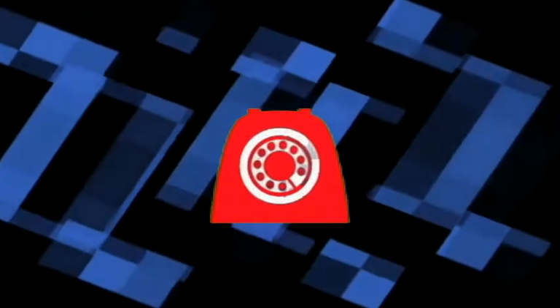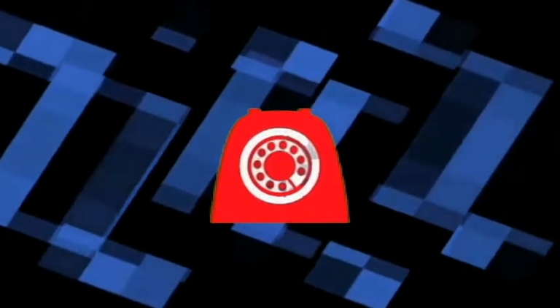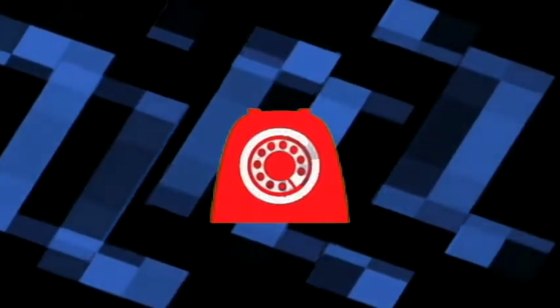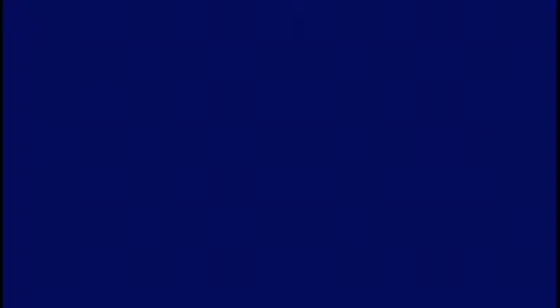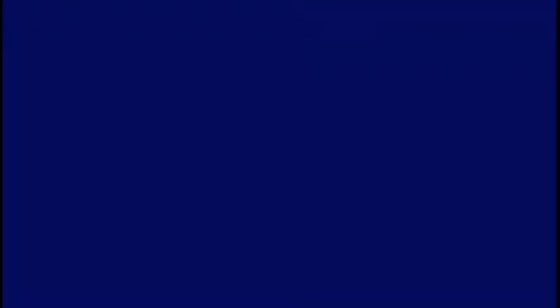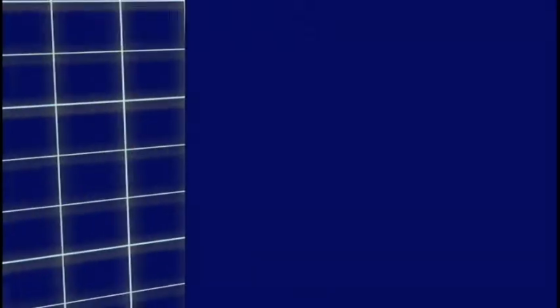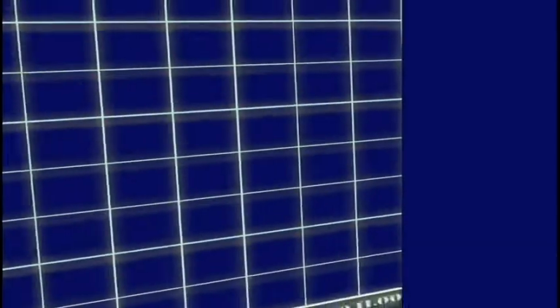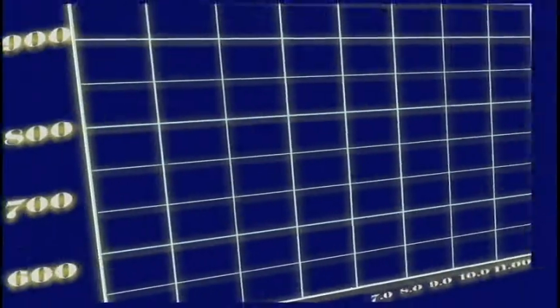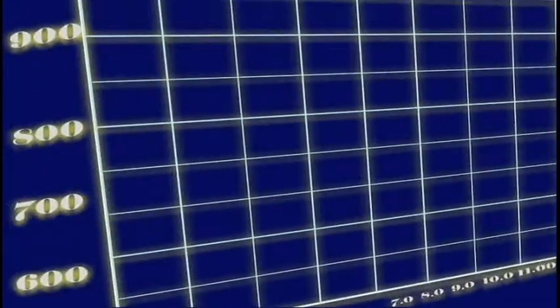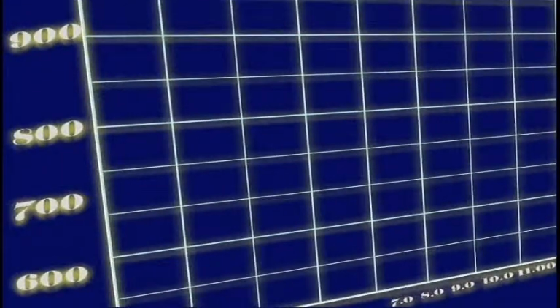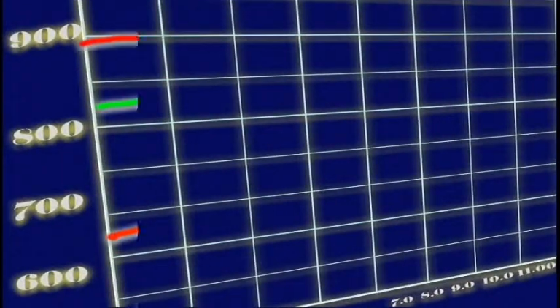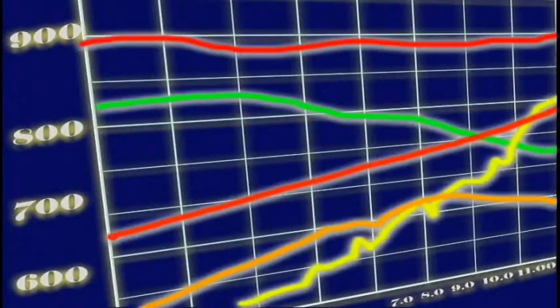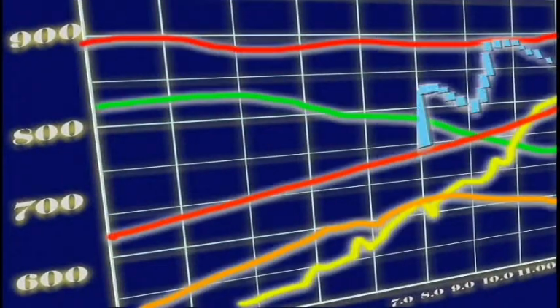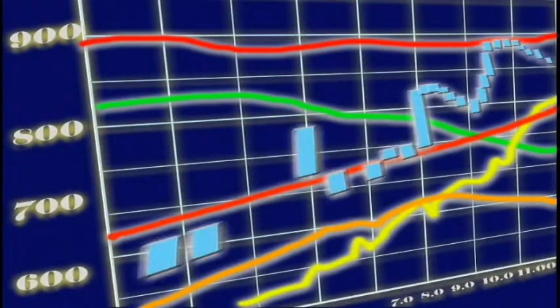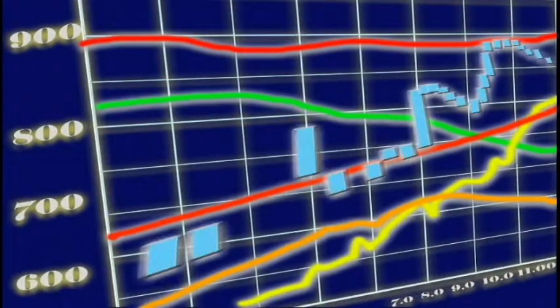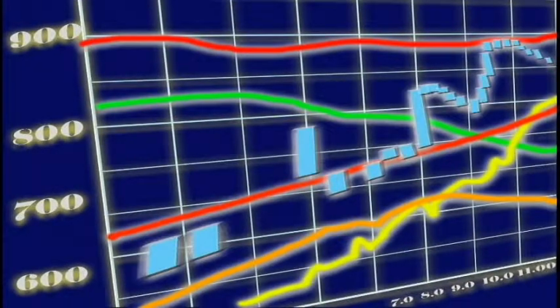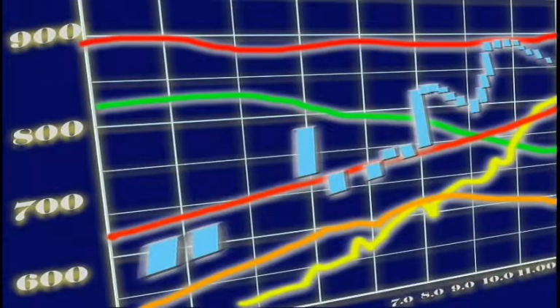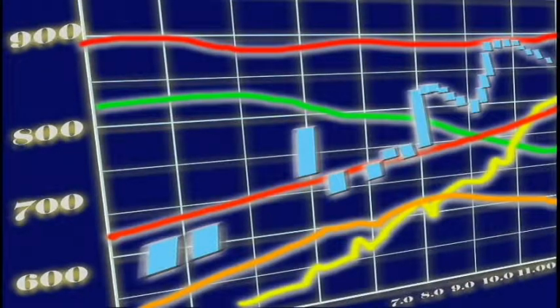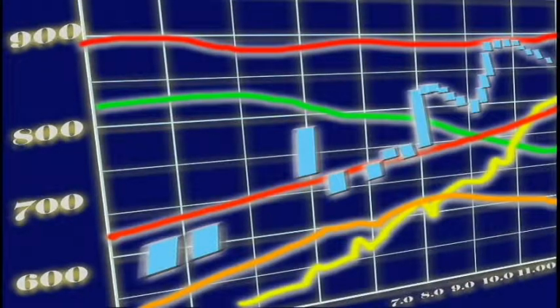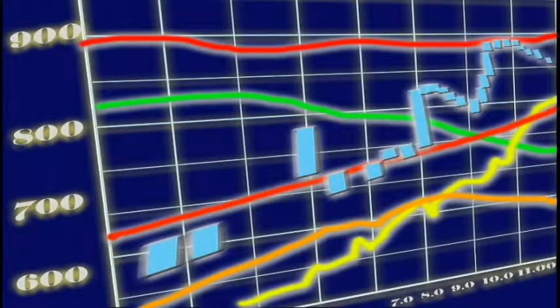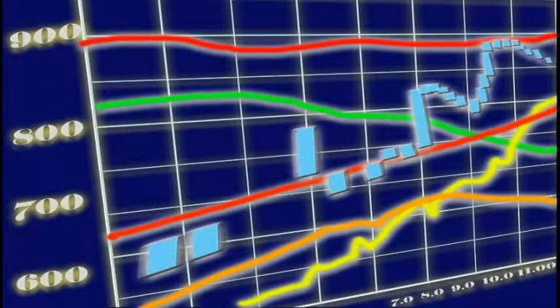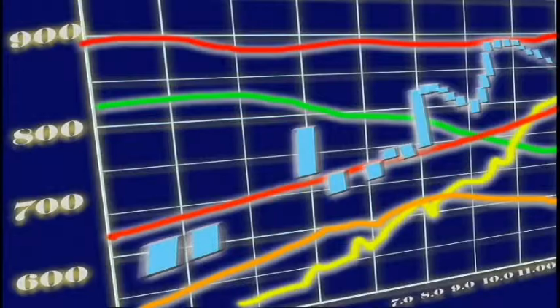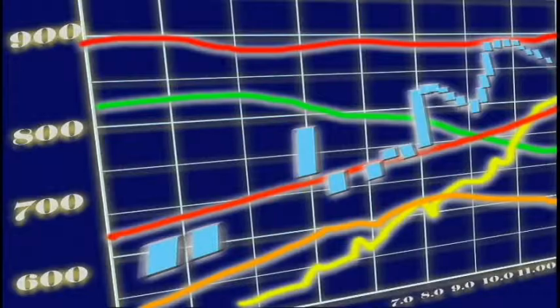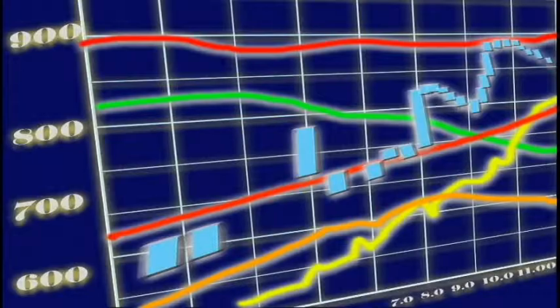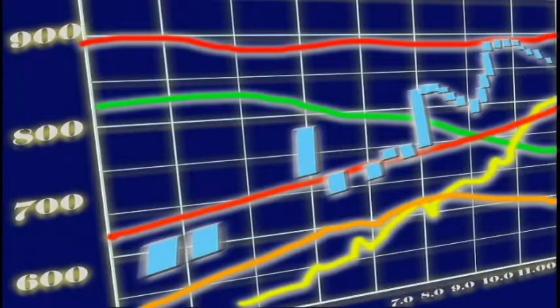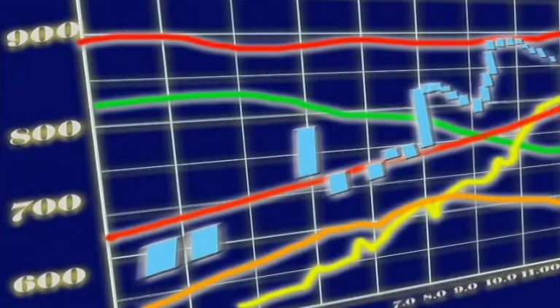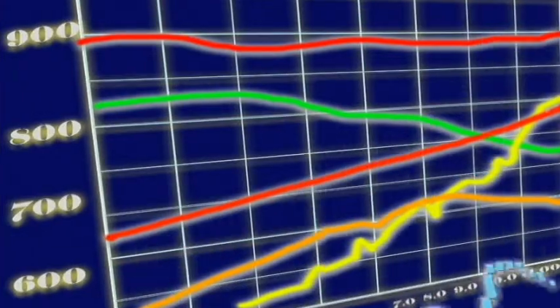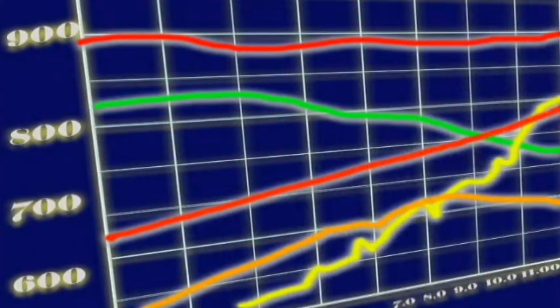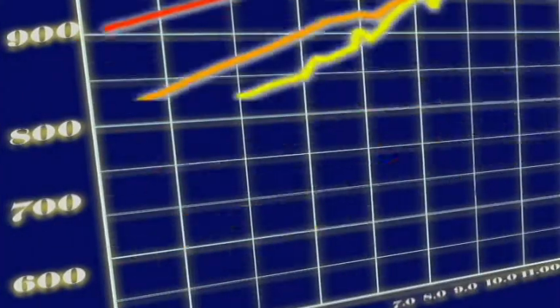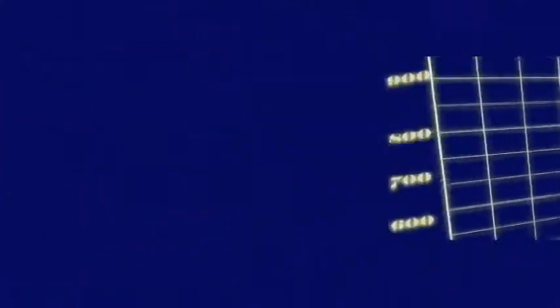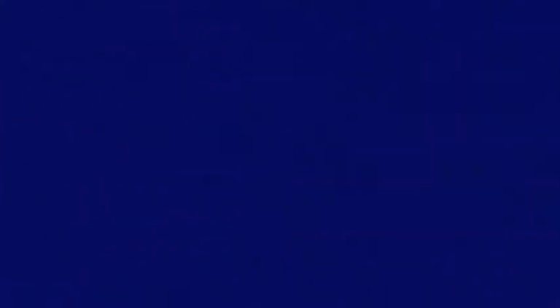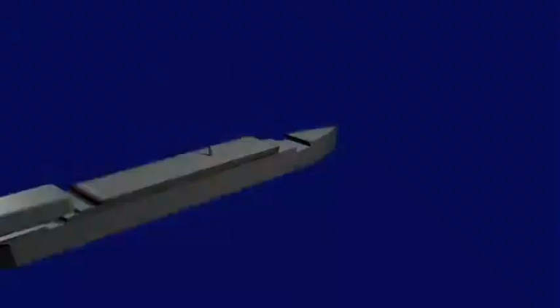The index is compiled by calling shipping lines, and the data is quoted every working day at 1300 London time. The exchange measures different routes and commodities around the world and averages them into one index.